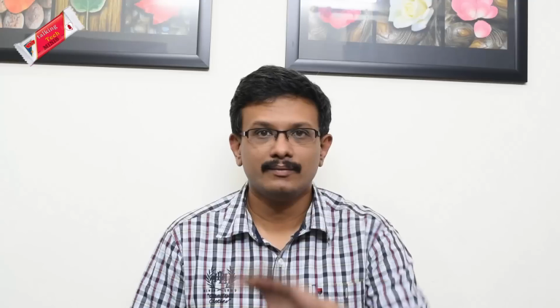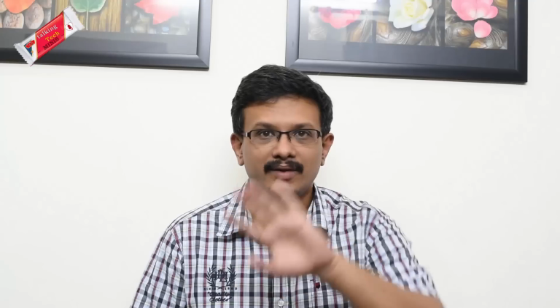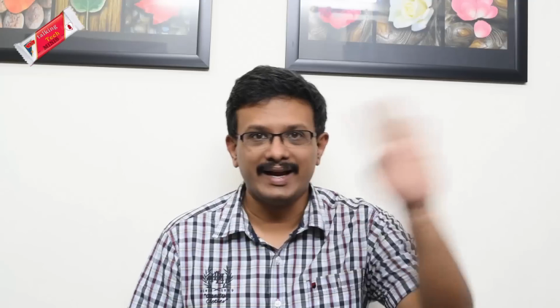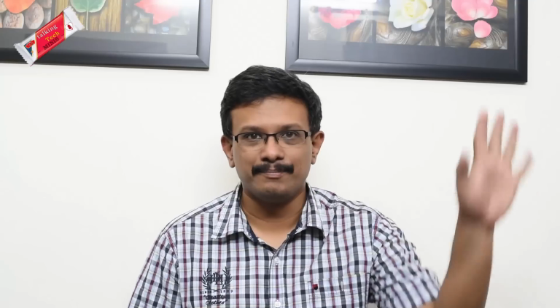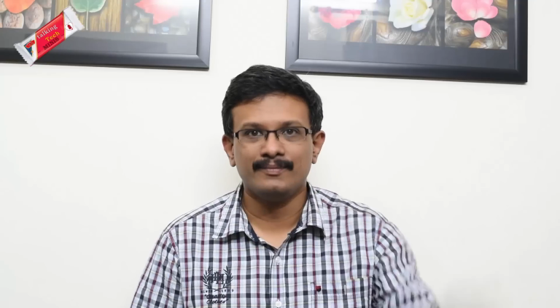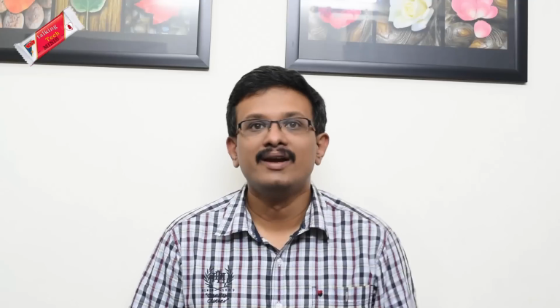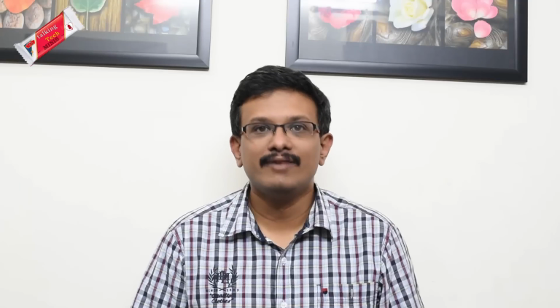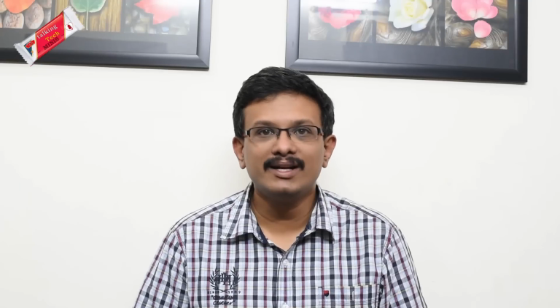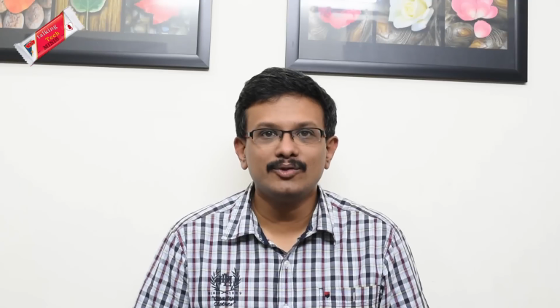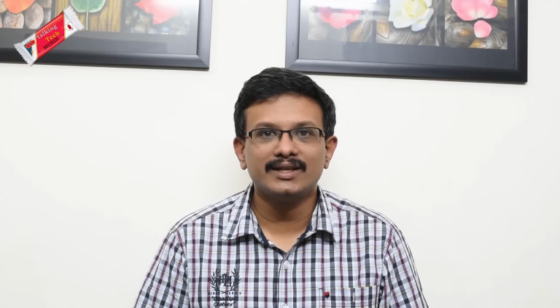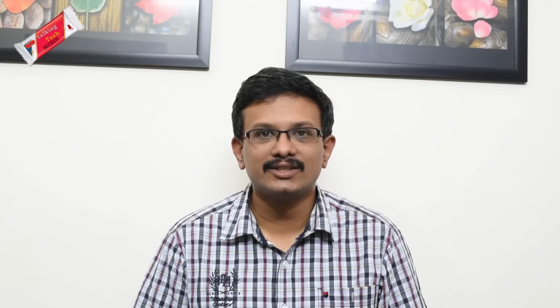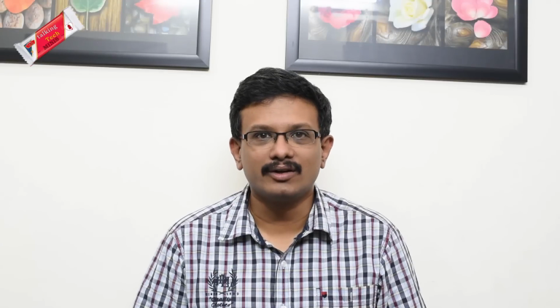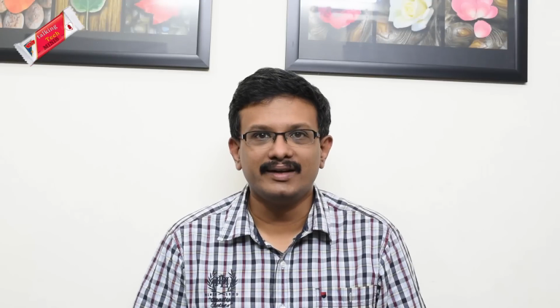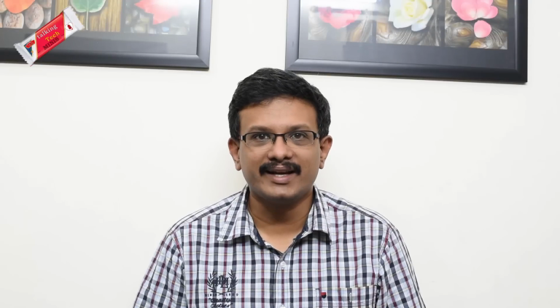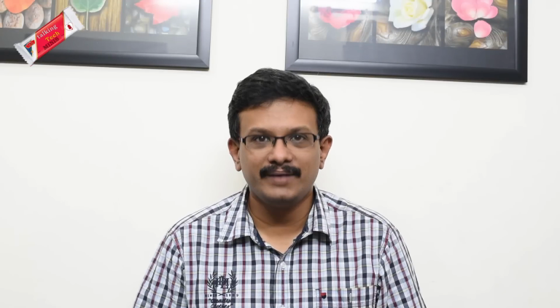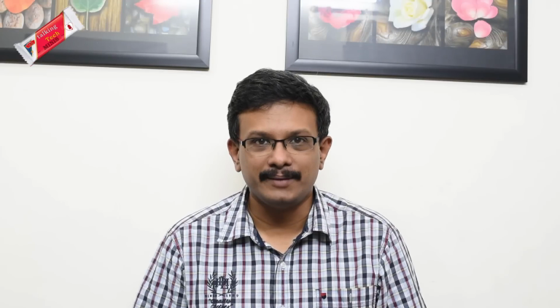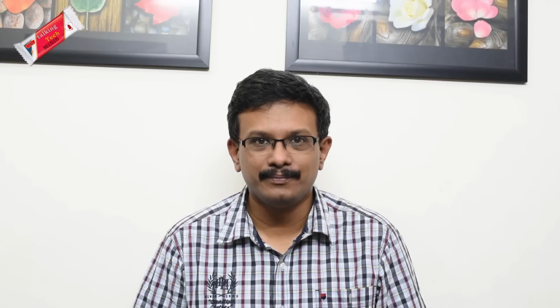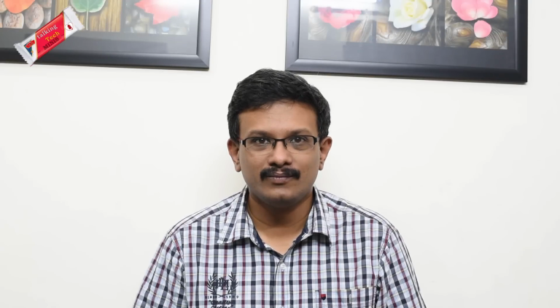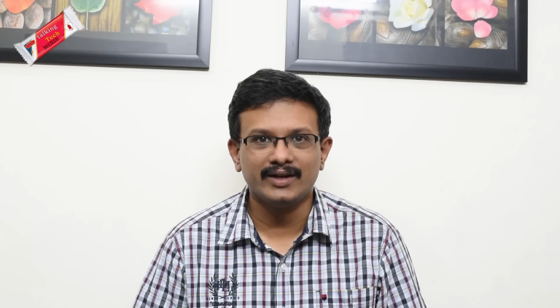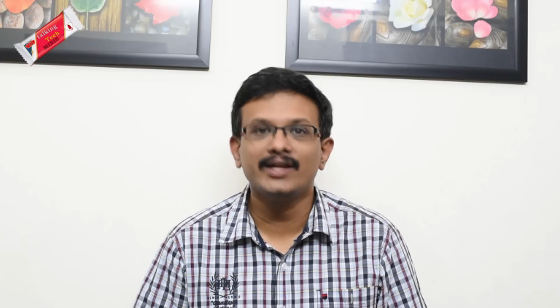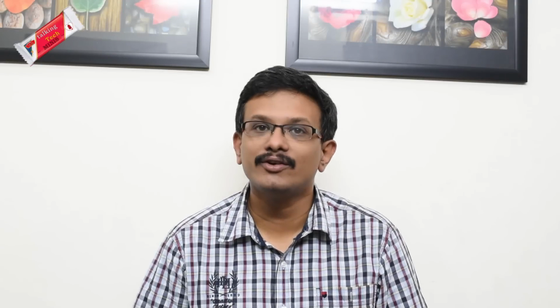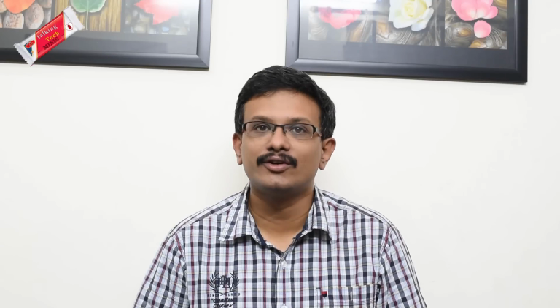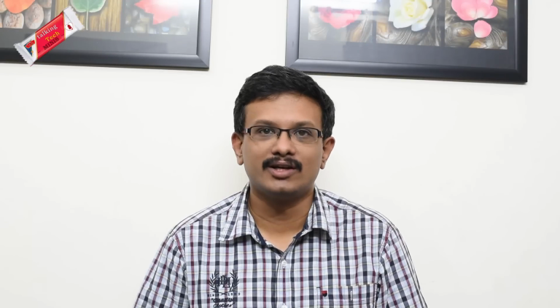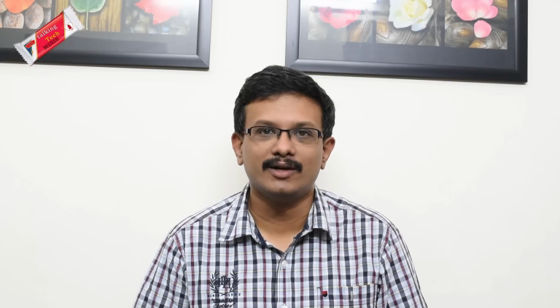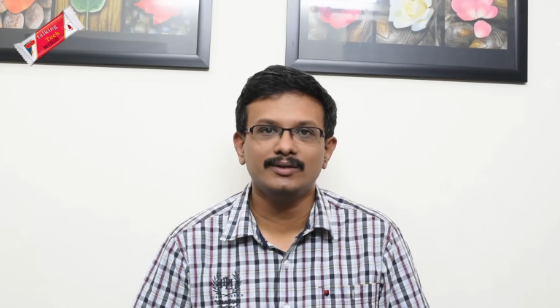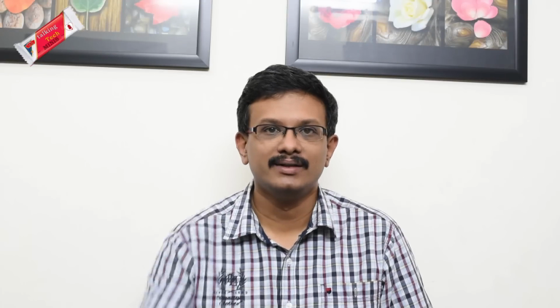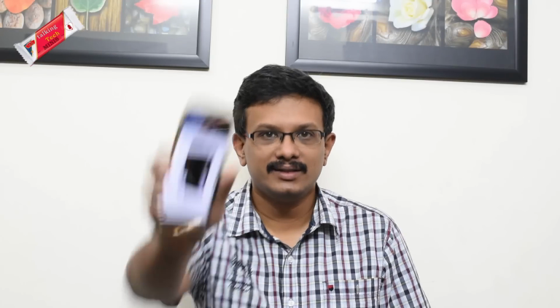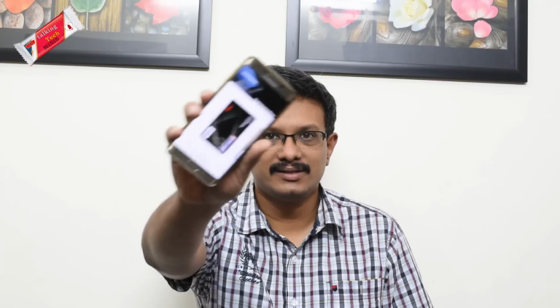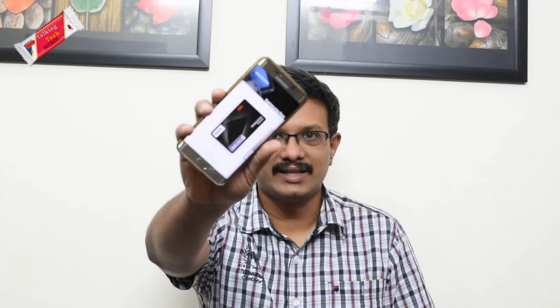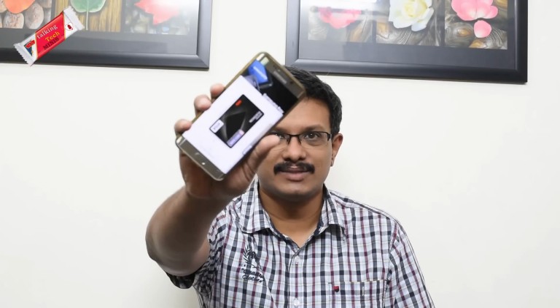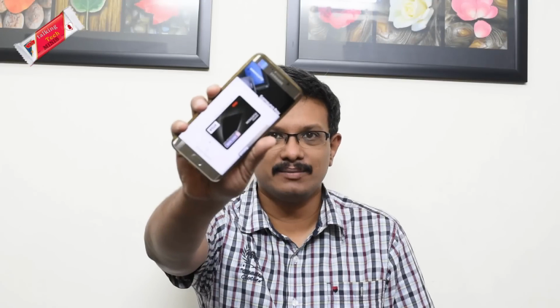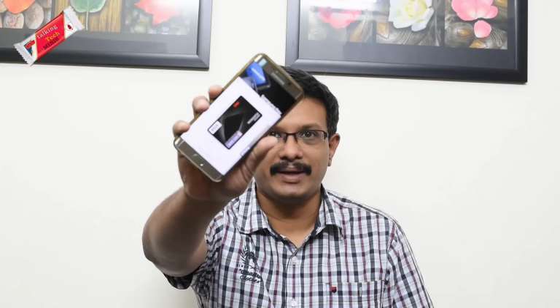Hi! Welcome to another Talking Tech Mini, and today we are going to talk about Samsung Pay.